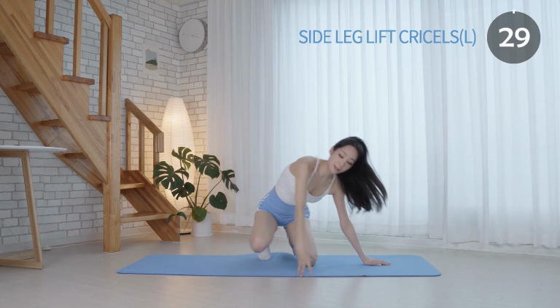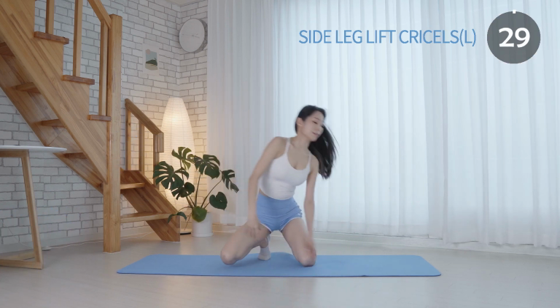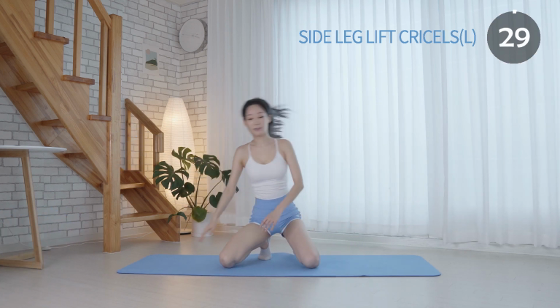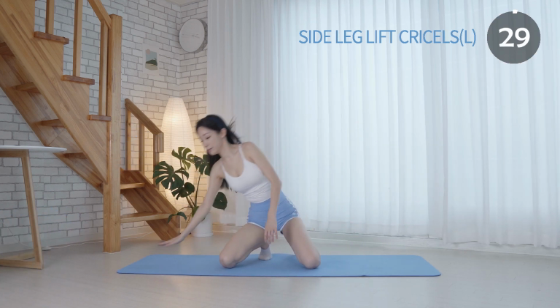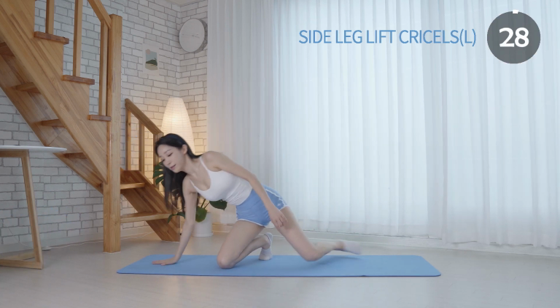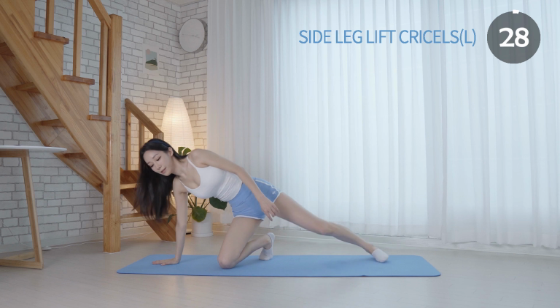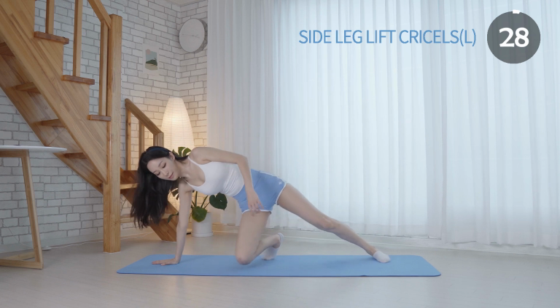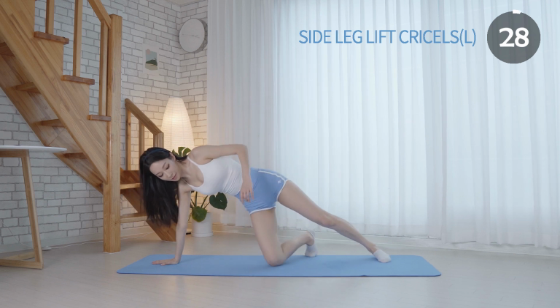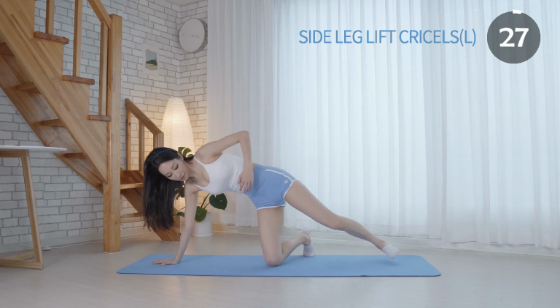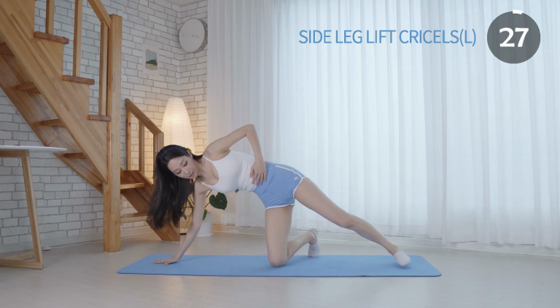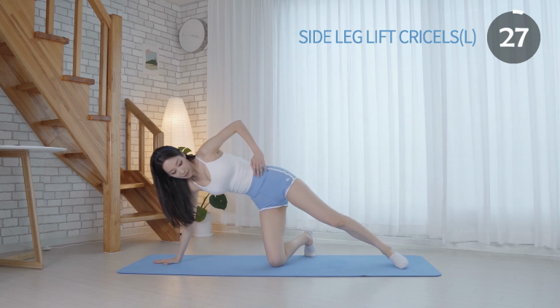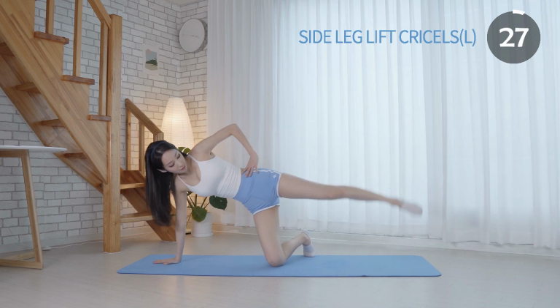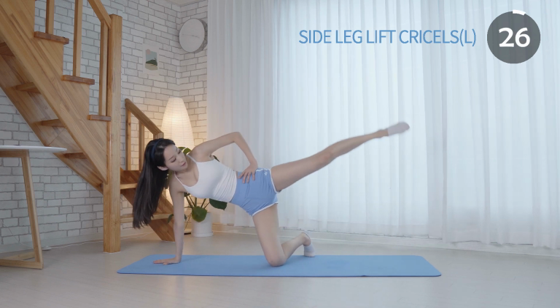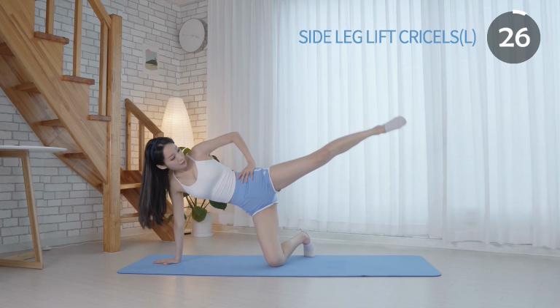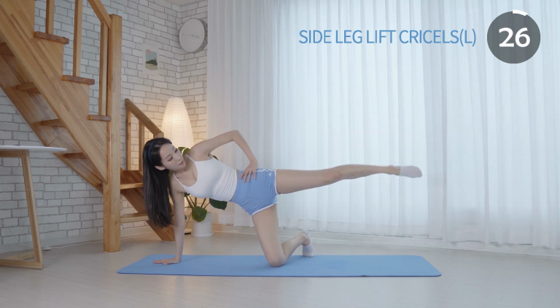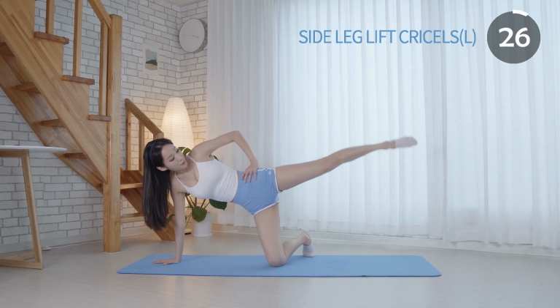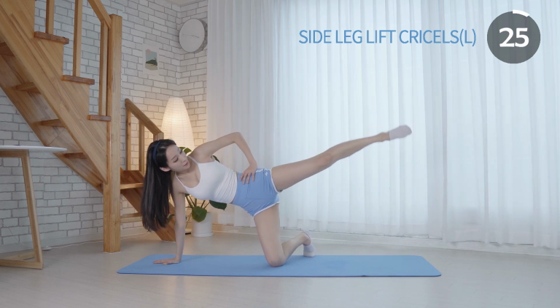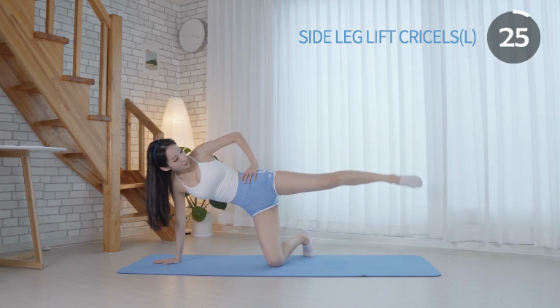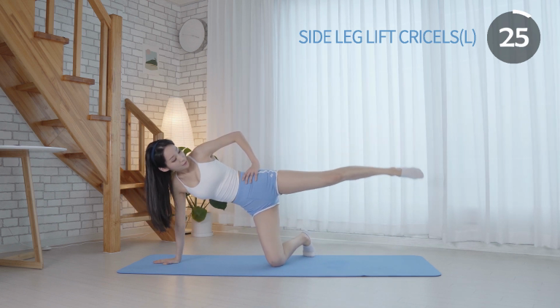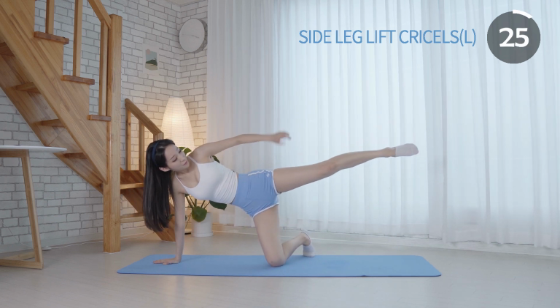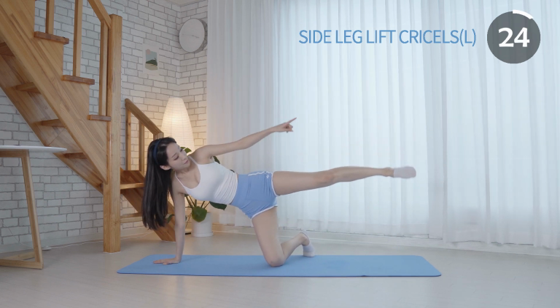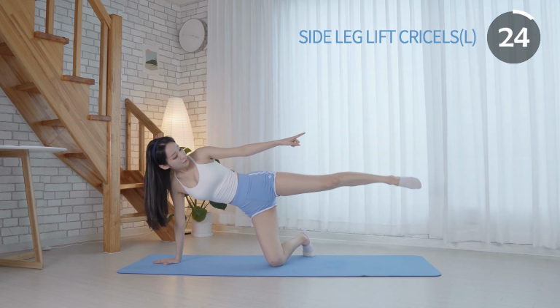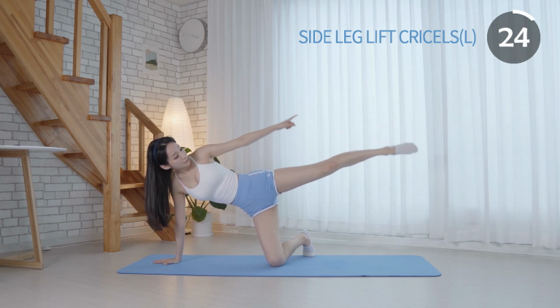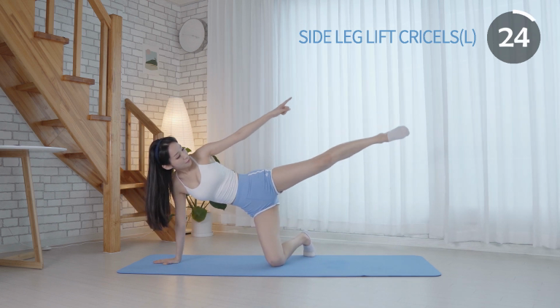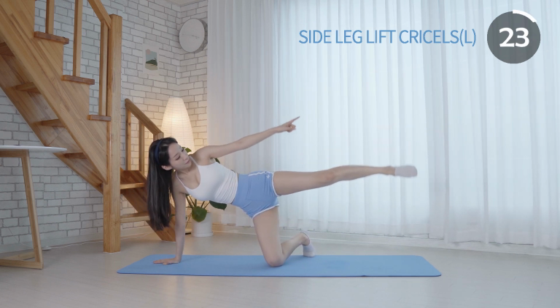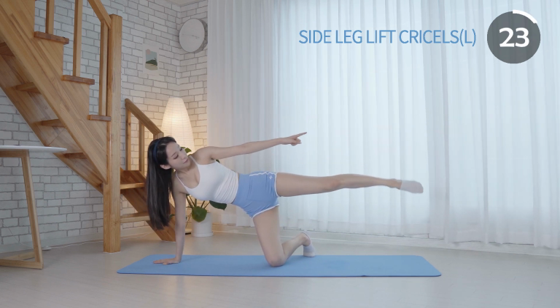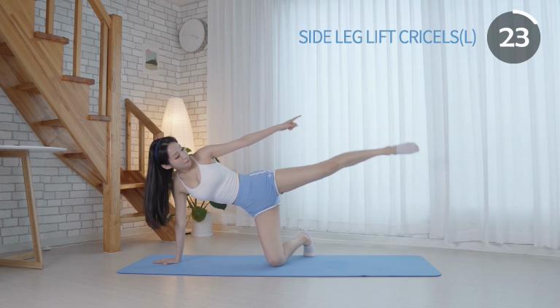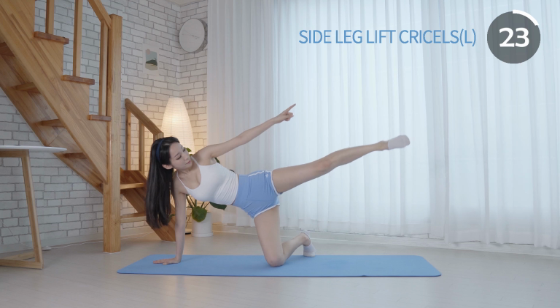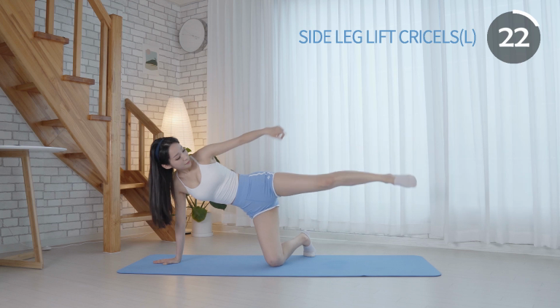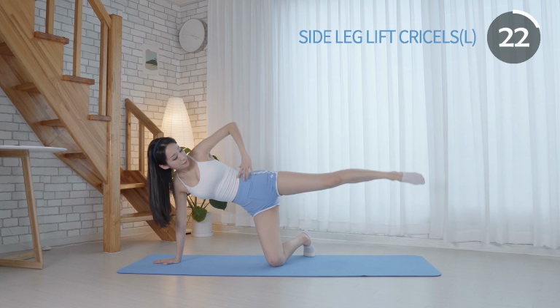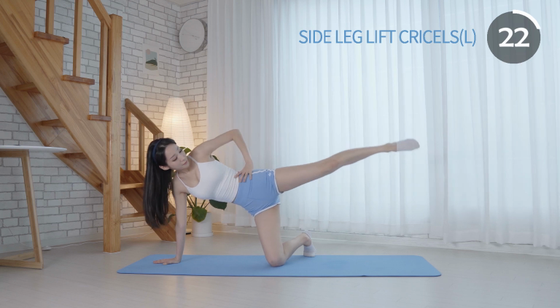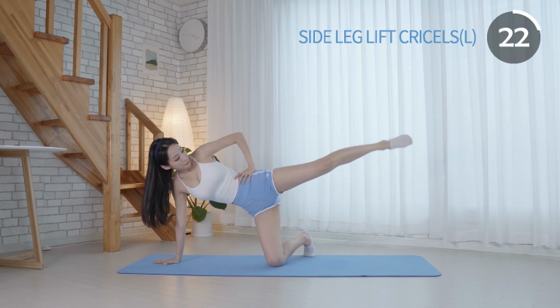Squeeze your thigh as you are lifting your leg. Maintain your top leg straight and make sure to keep breathing.